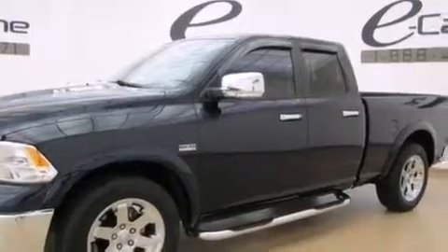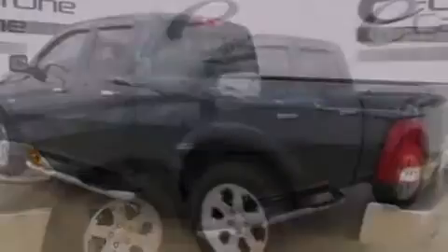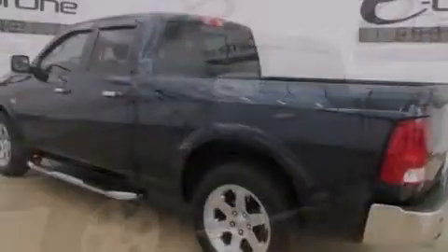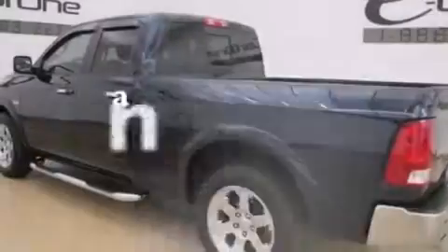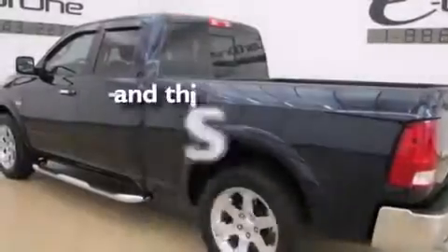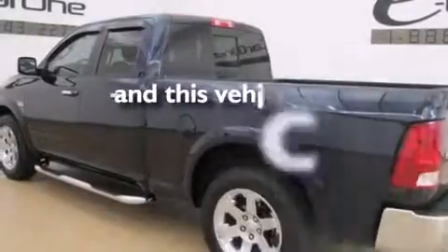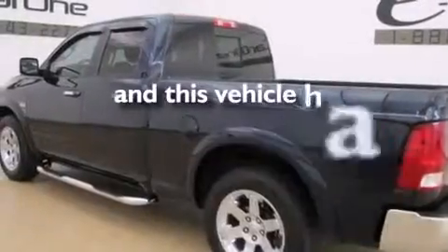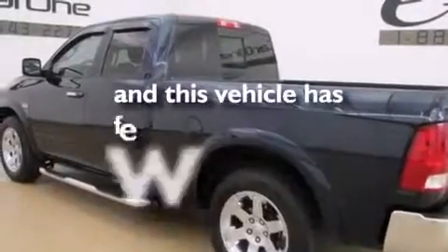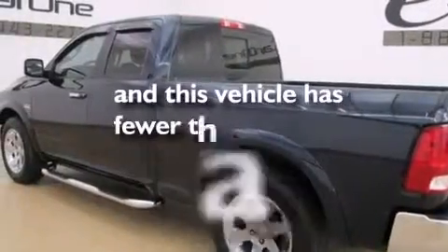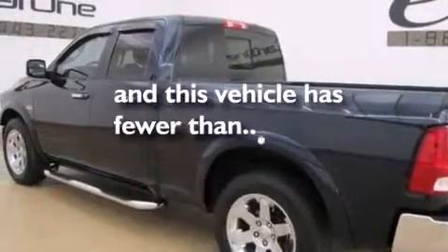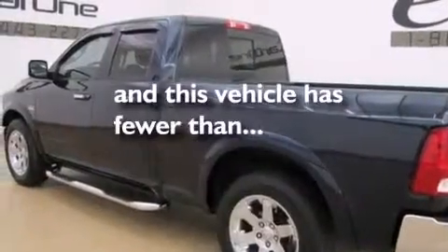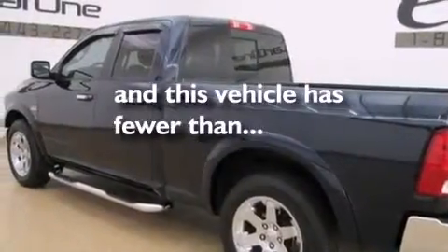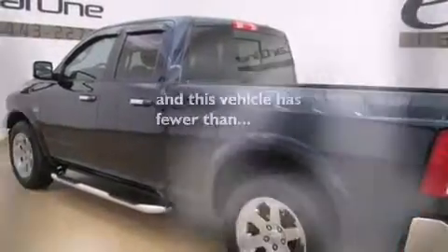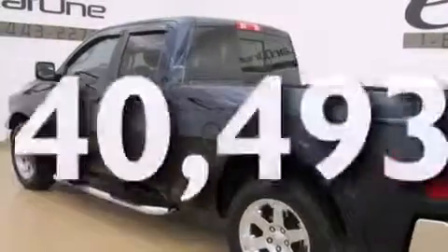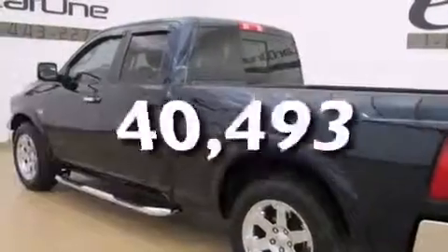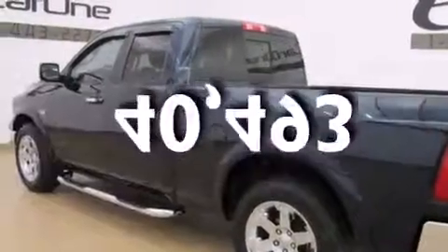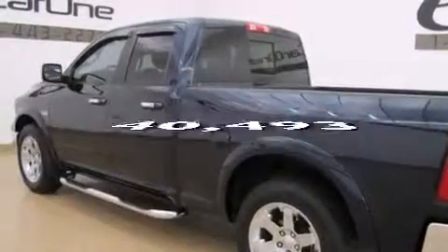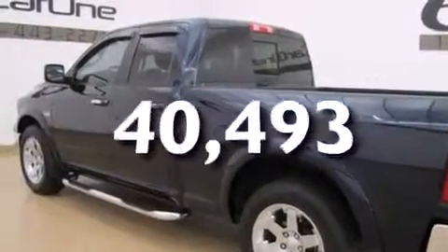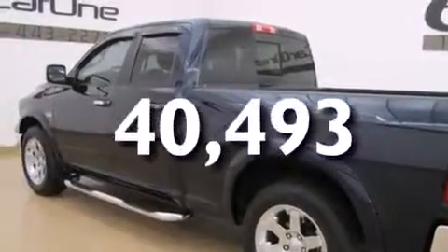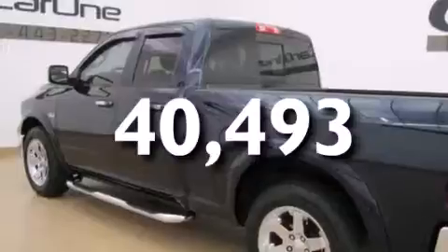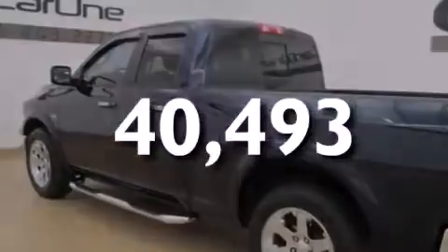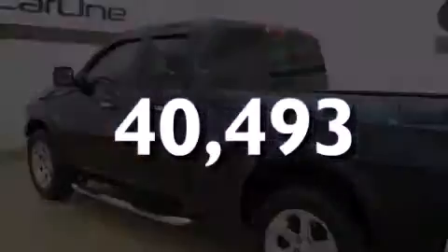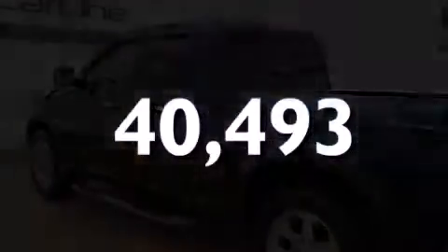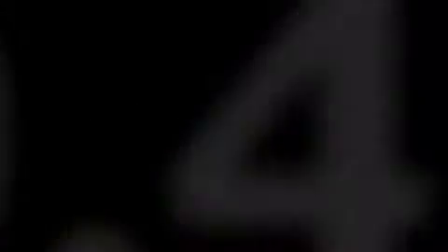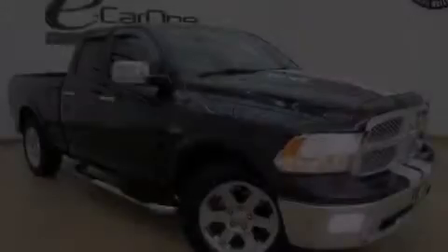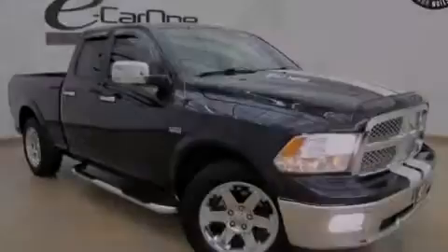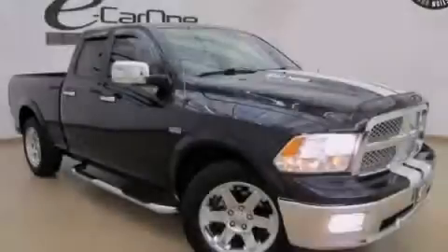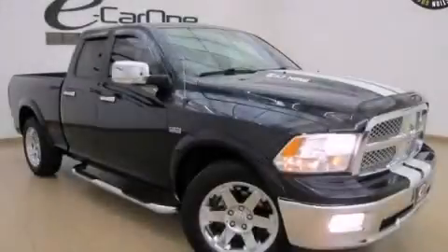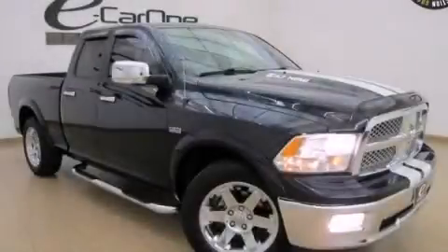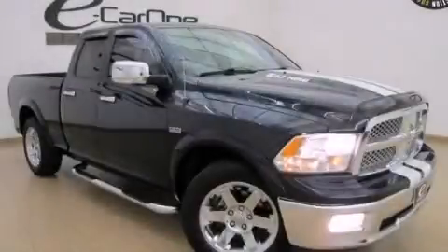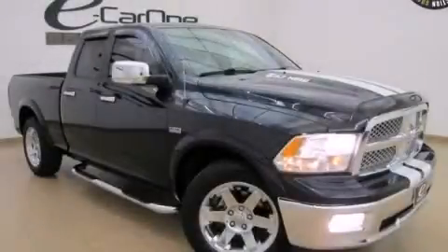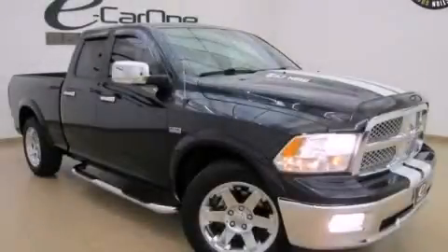This vehicle has fewer than 41,000 miles on the odometer. Please call today to reserve this vehicle for a test drive.